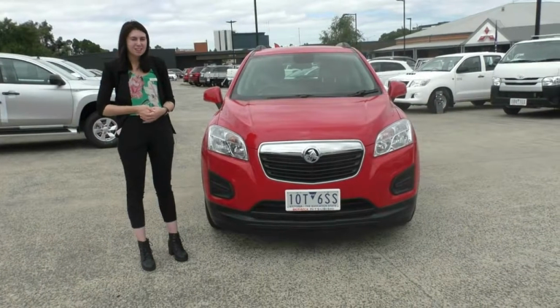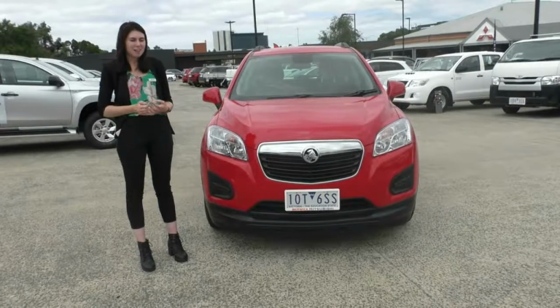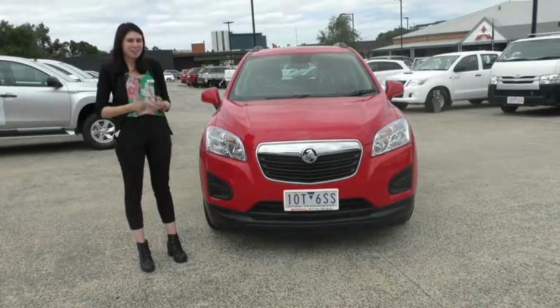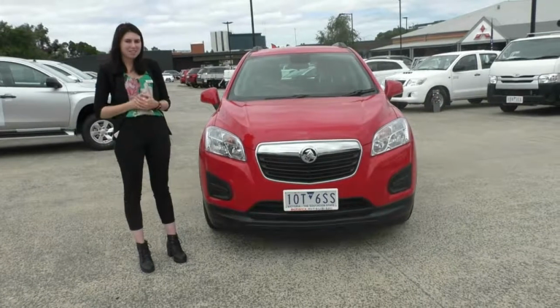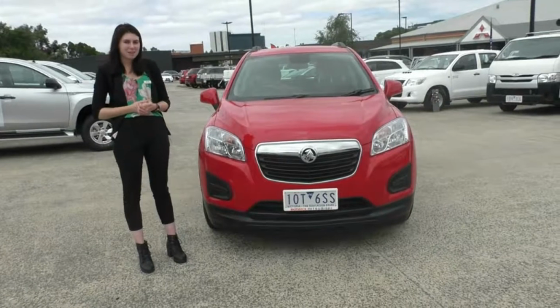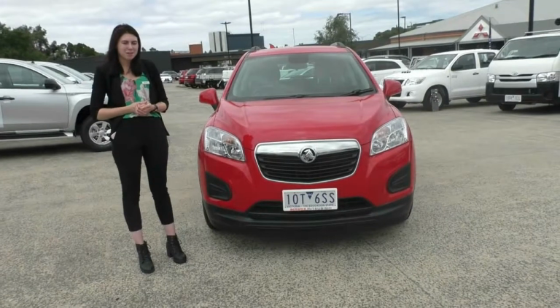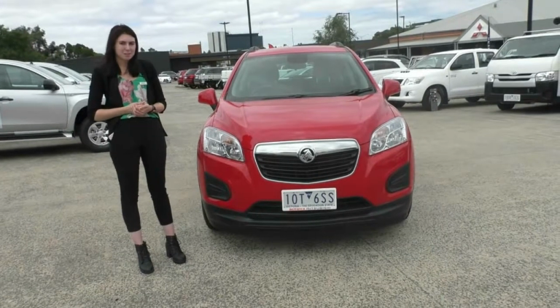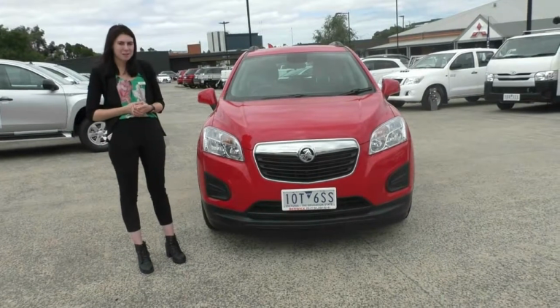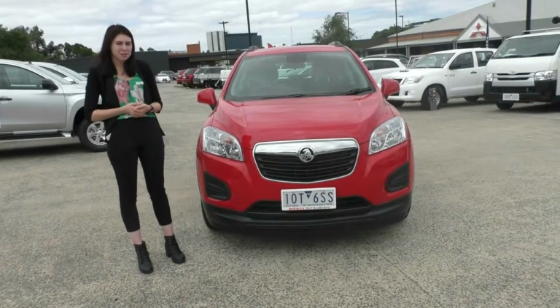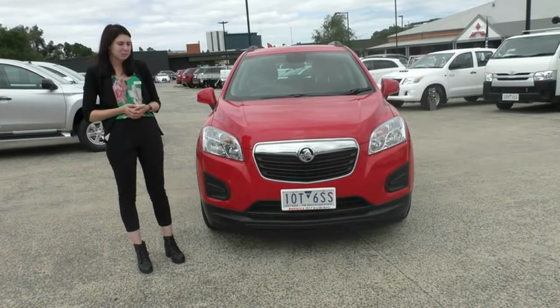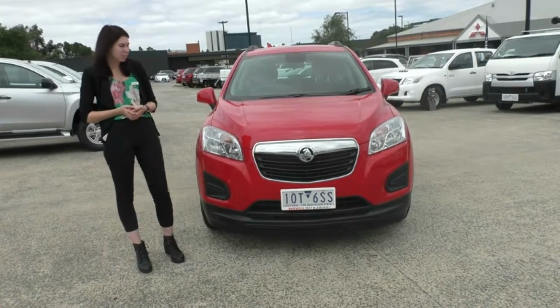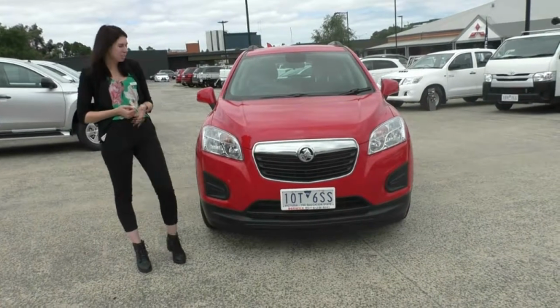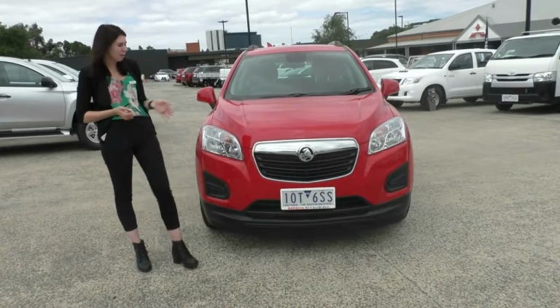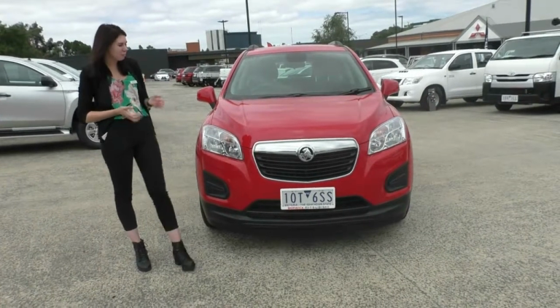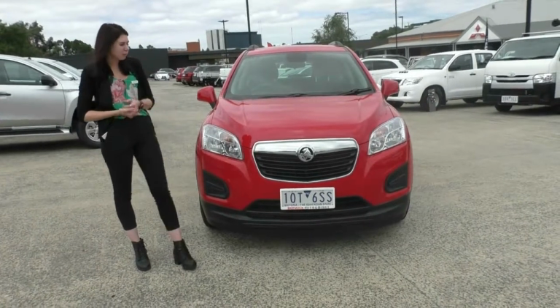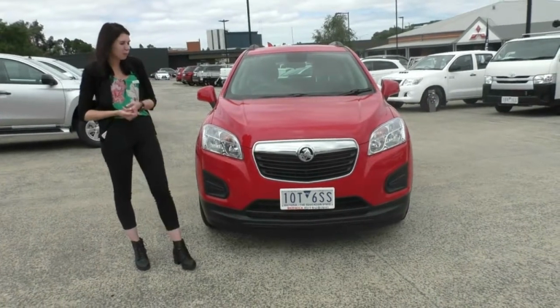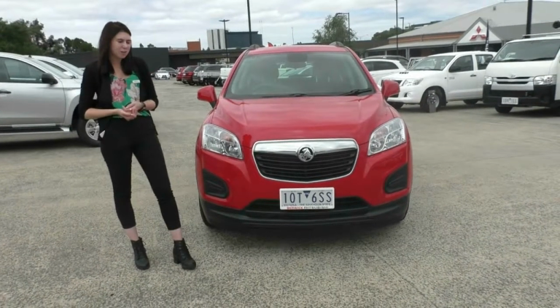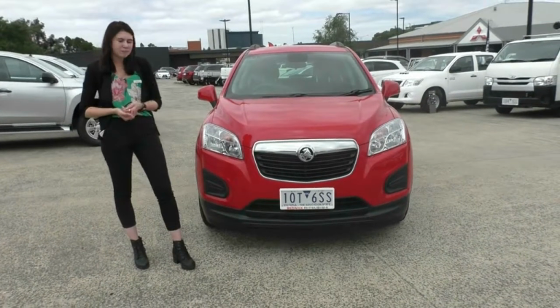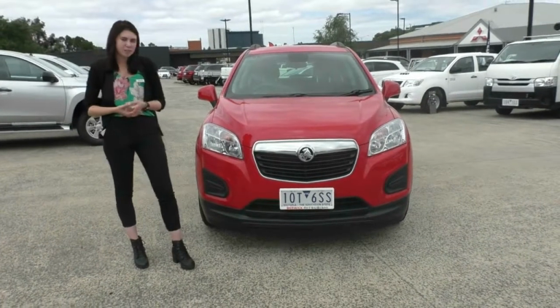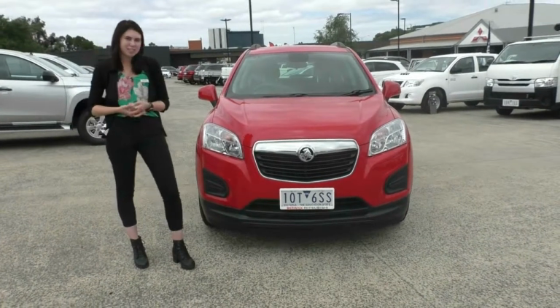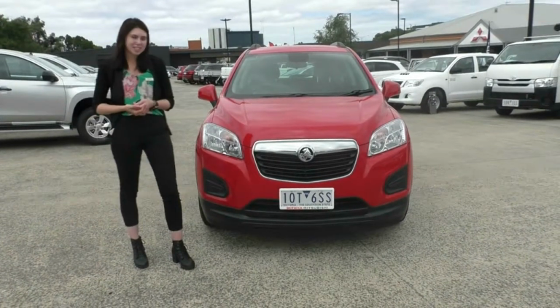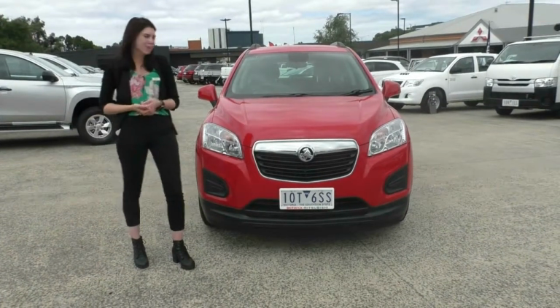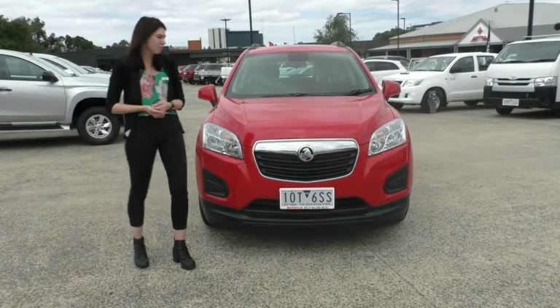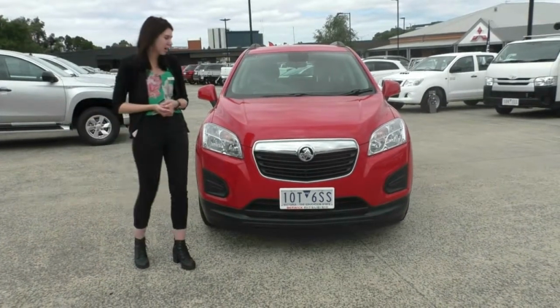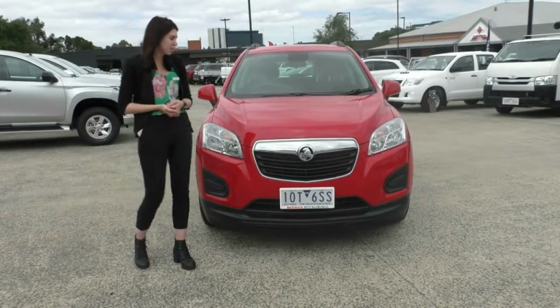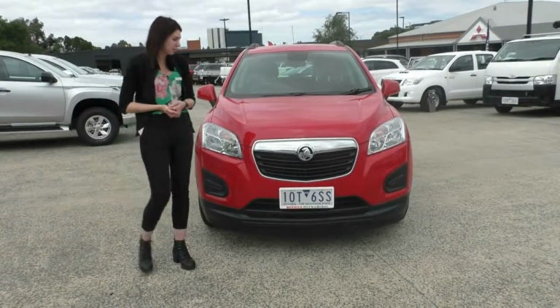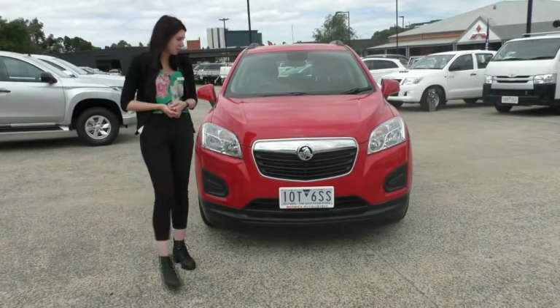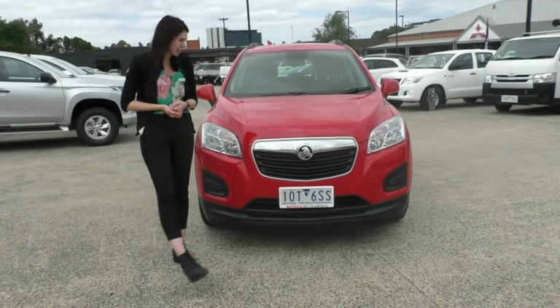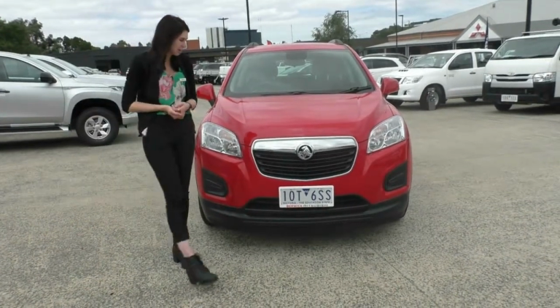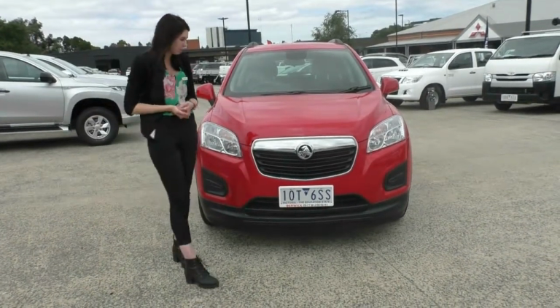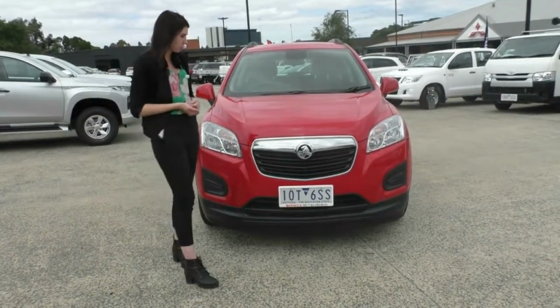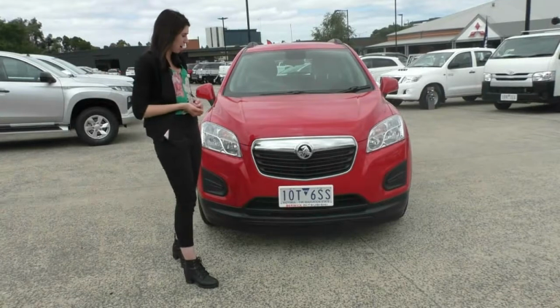Hi guys, and welcome to Berwick Mitsubishi. Today we're doing a walk-around video on this stunning red 2015 Holden Trax.